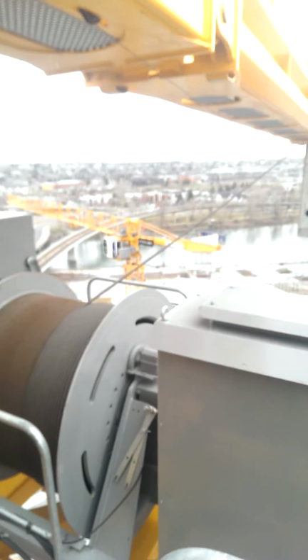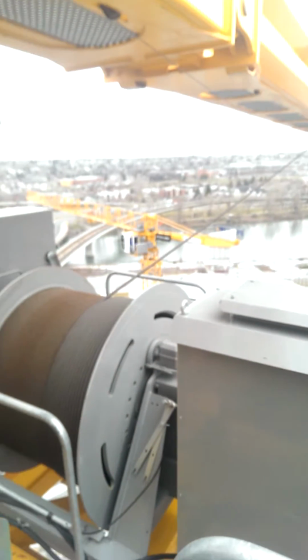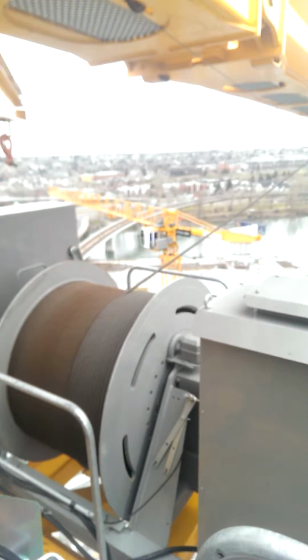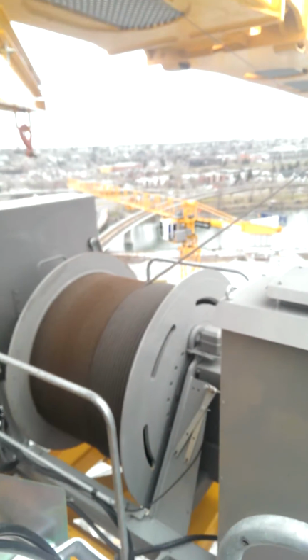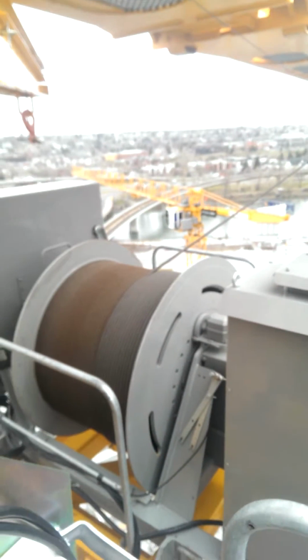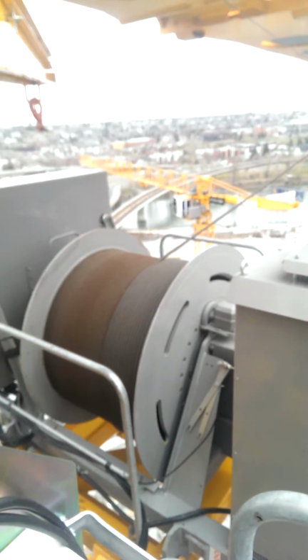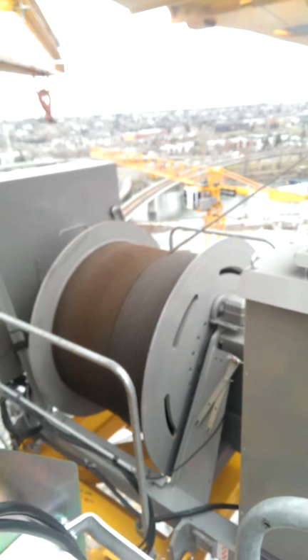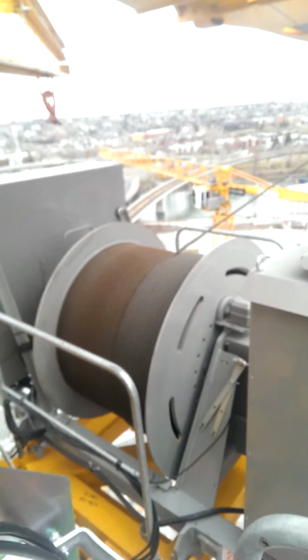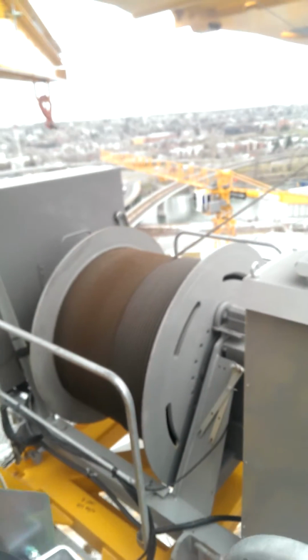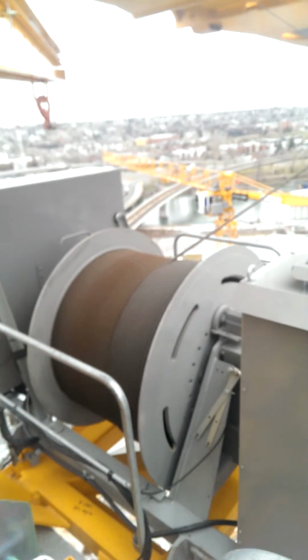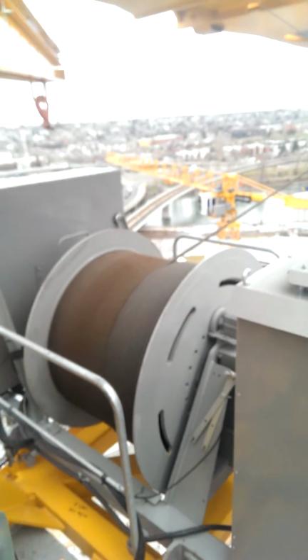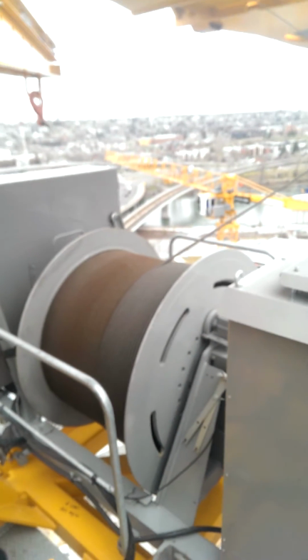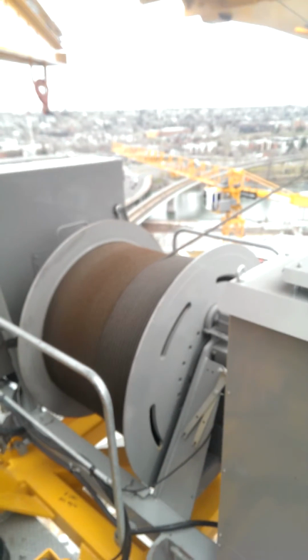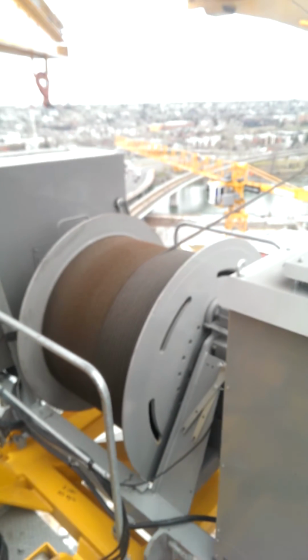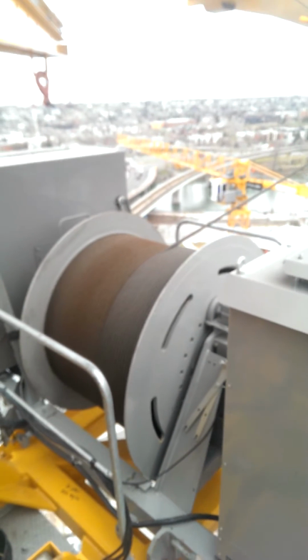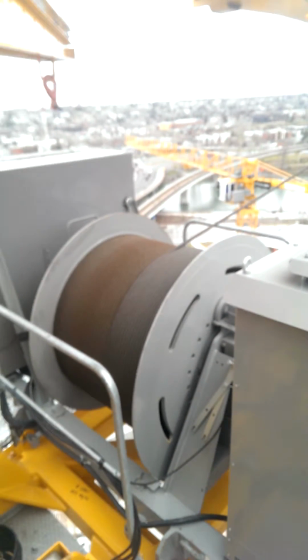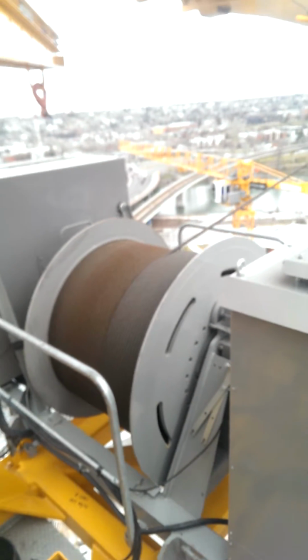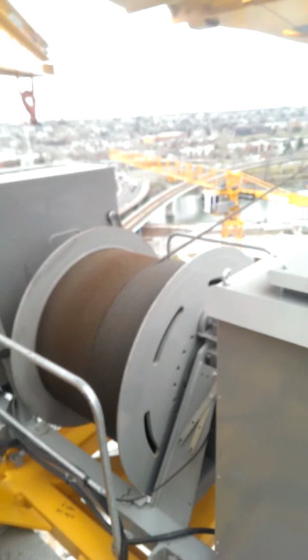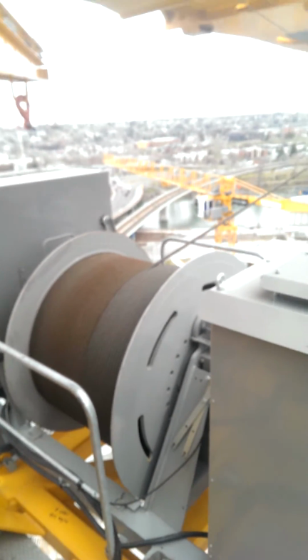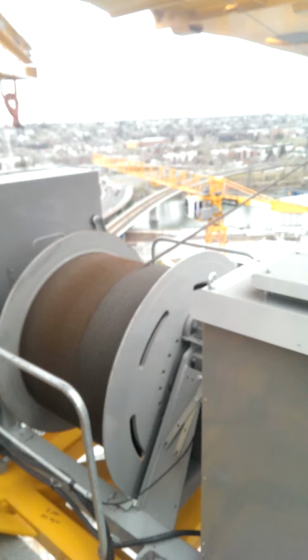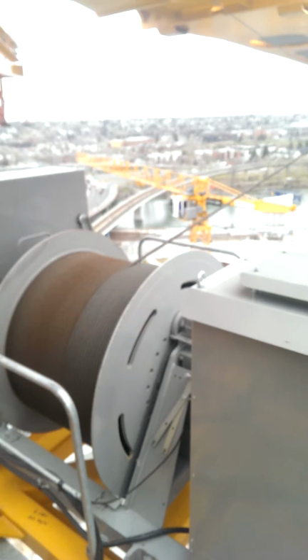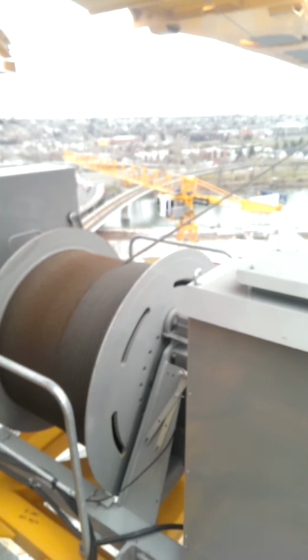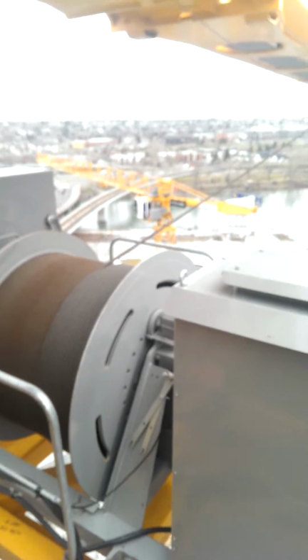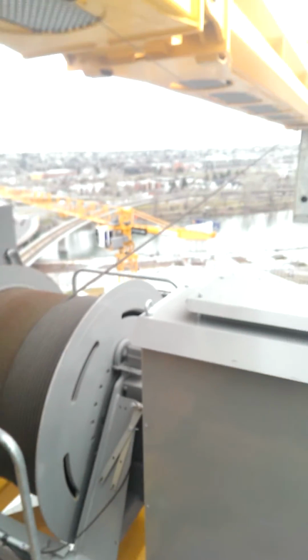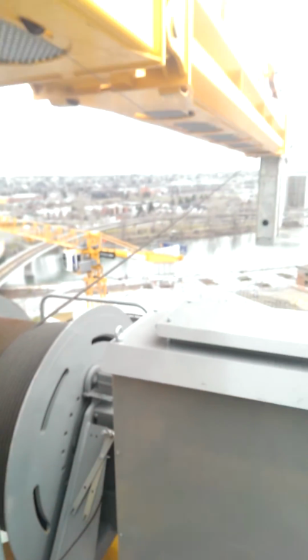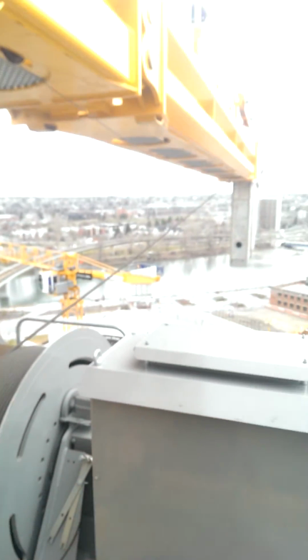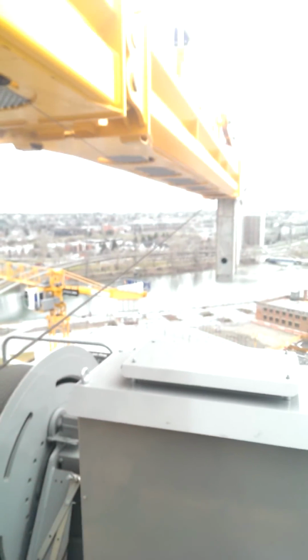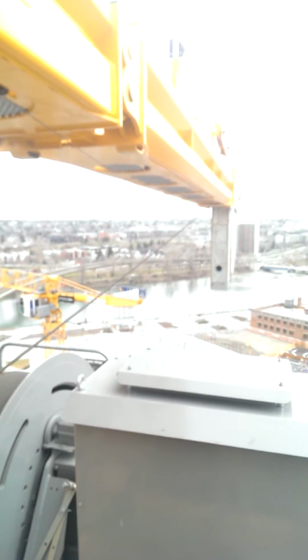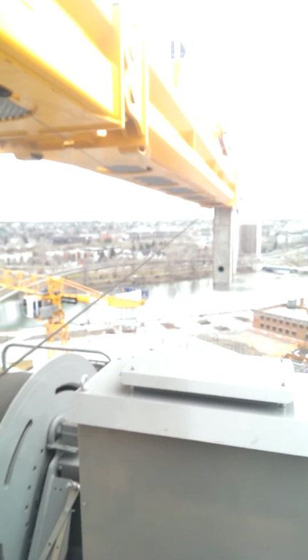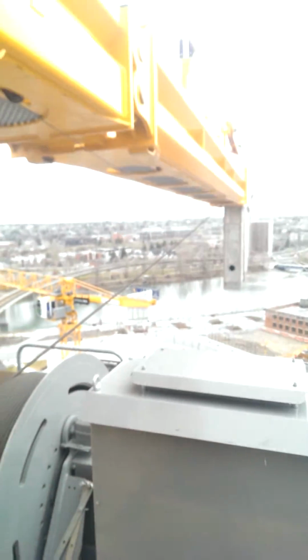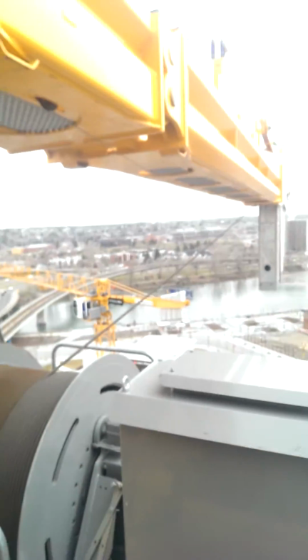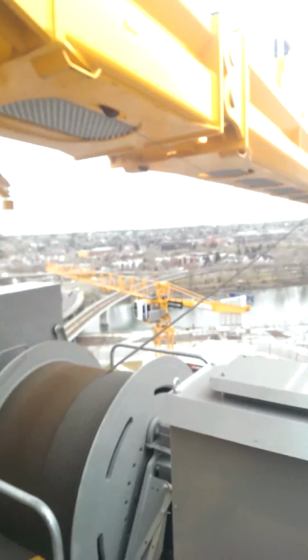And then it gets all wrapped up on my drum back here. So when I pull the lever, that drum turns one way or another, and it either pulls up line or lets line out.